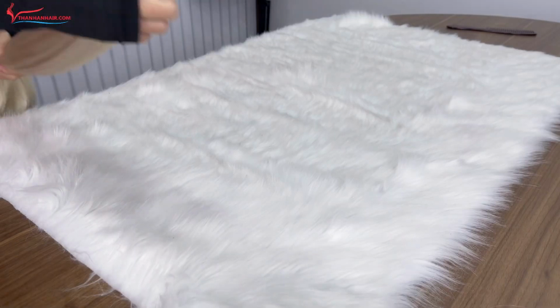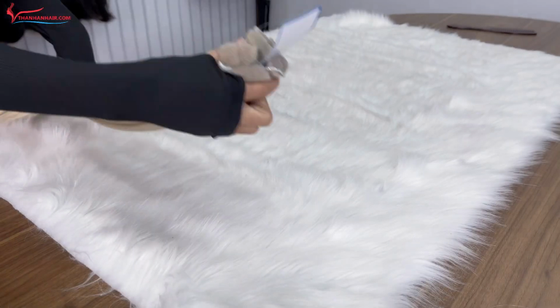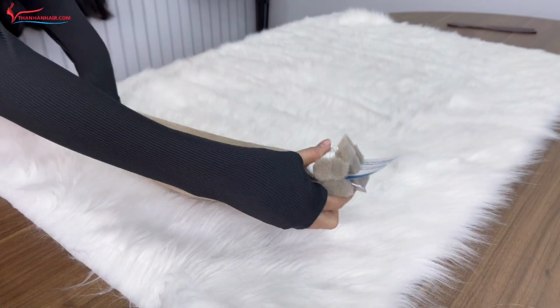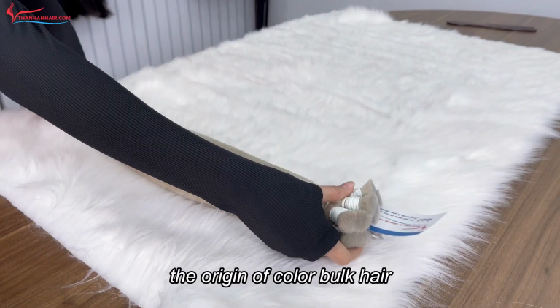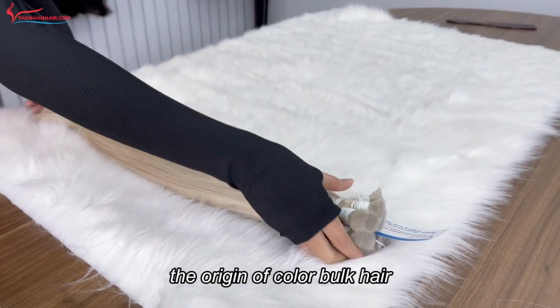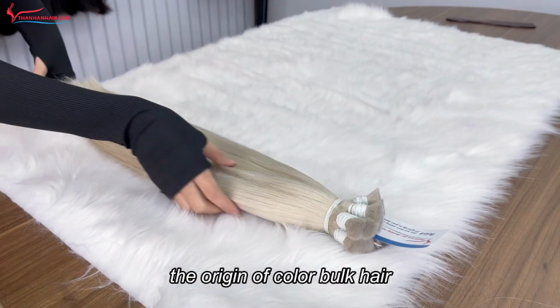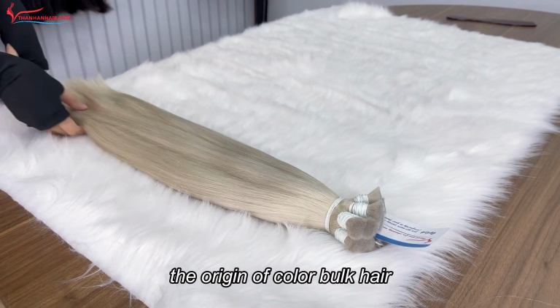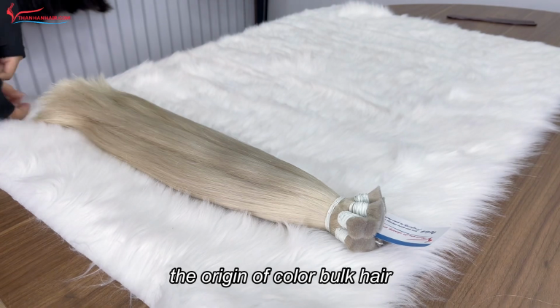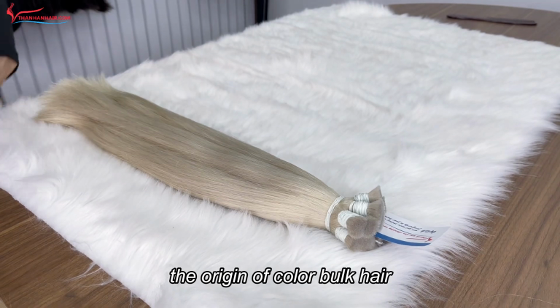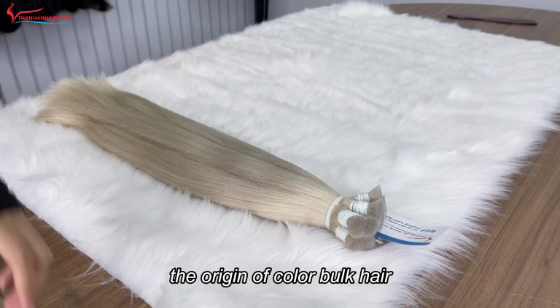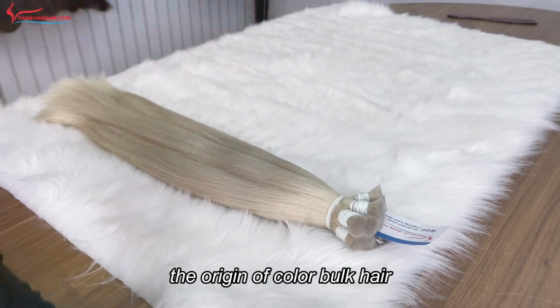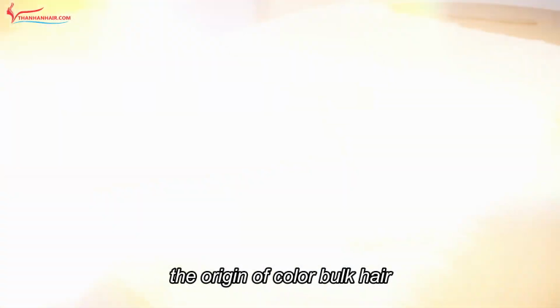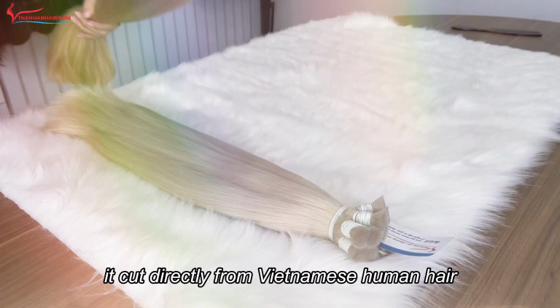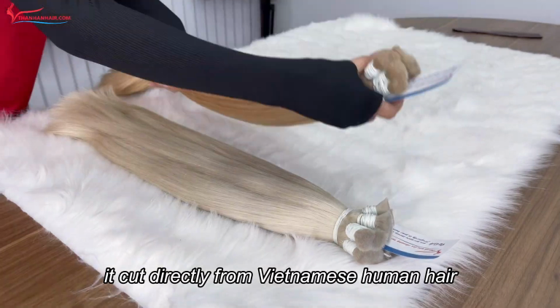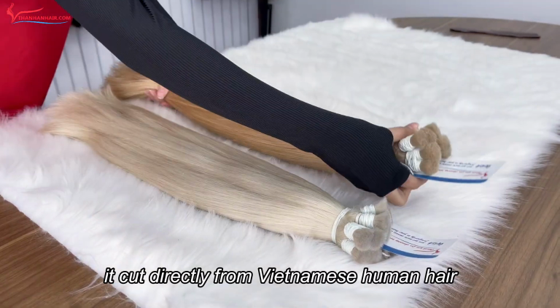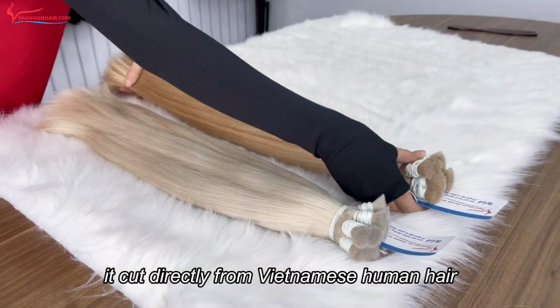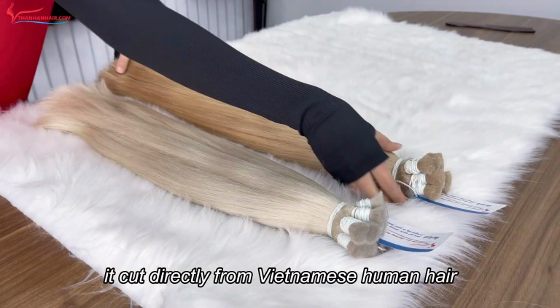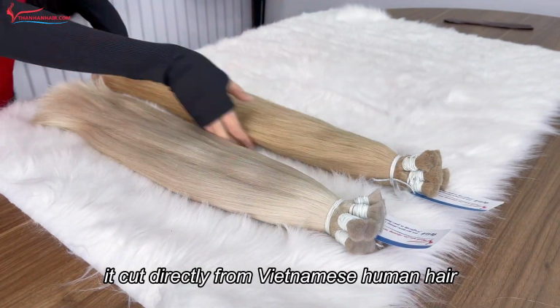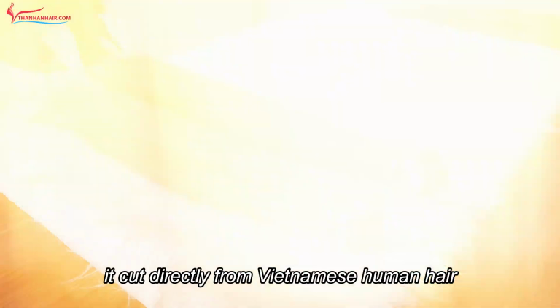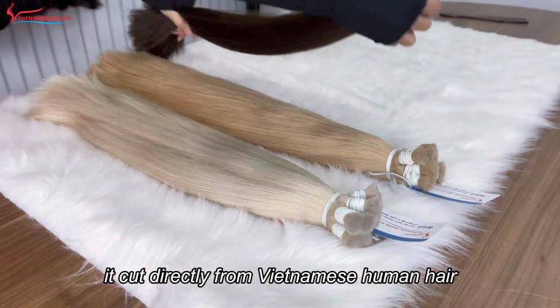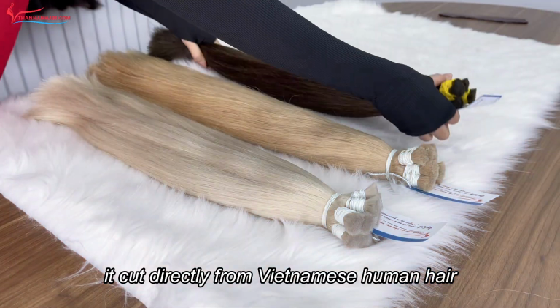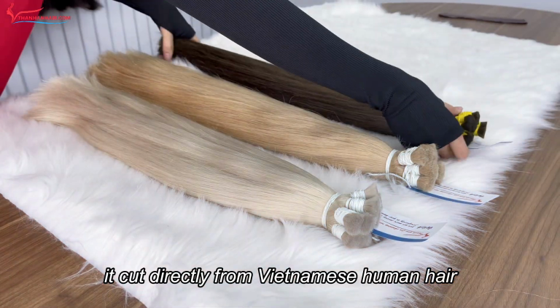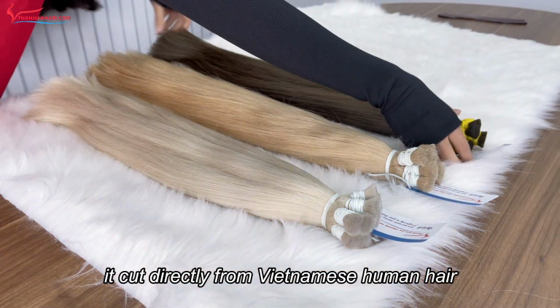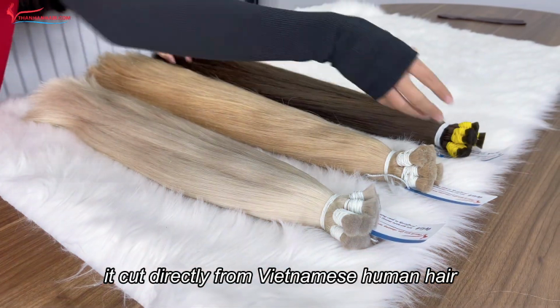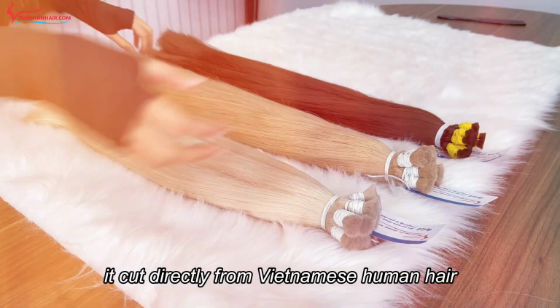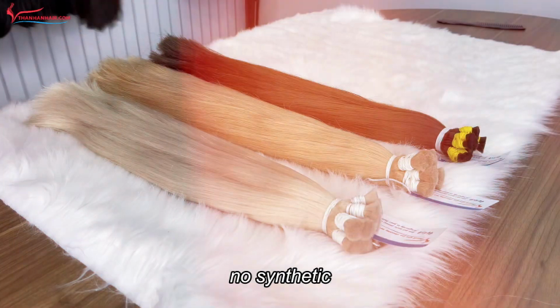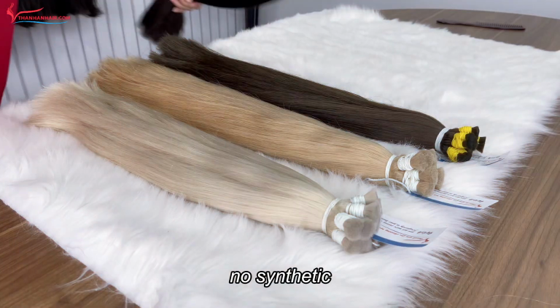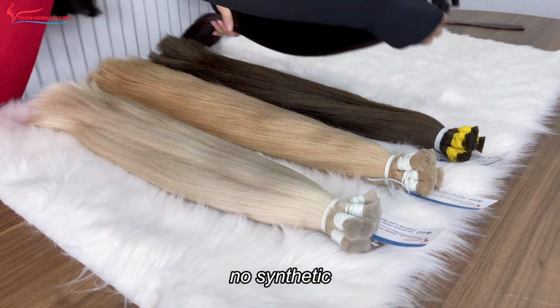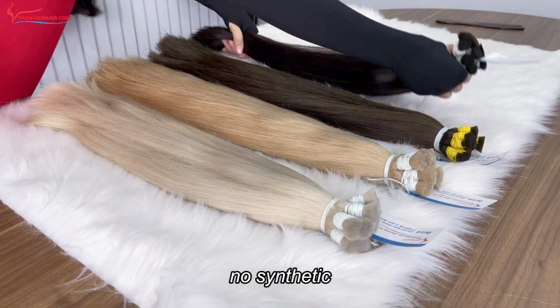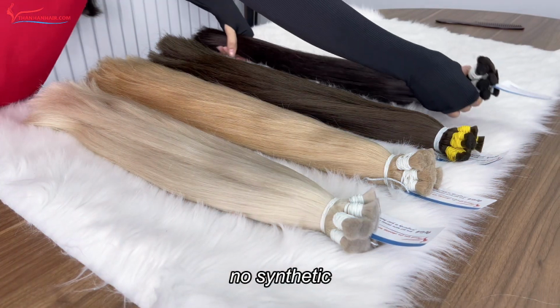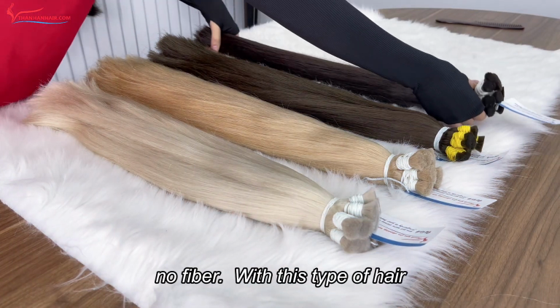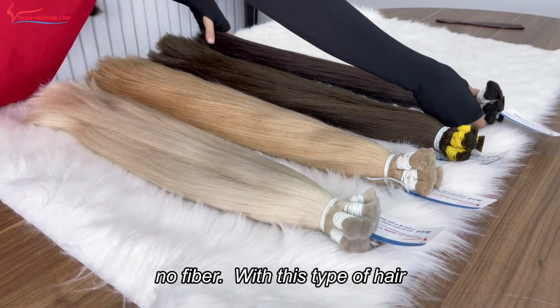The origin of color book hair is cut directly from Vietnamese human hair. No synthetic, no fiber.